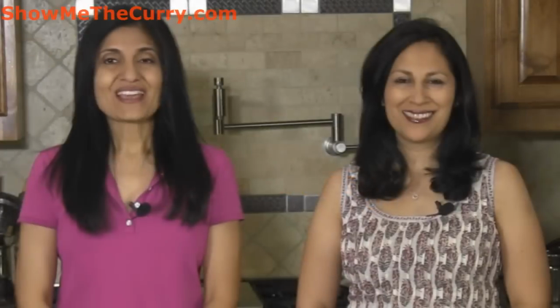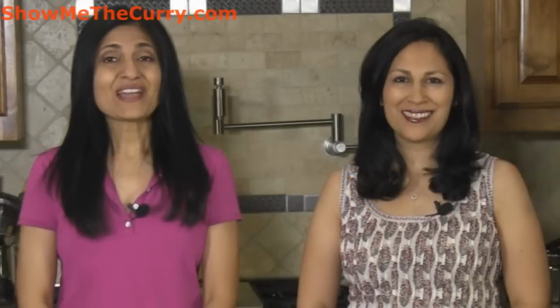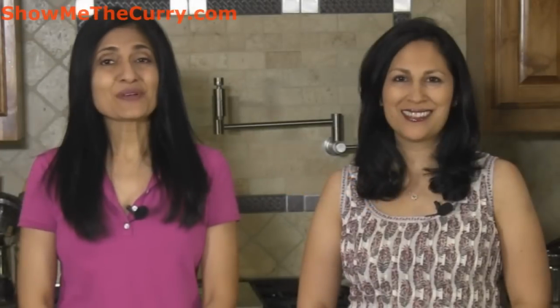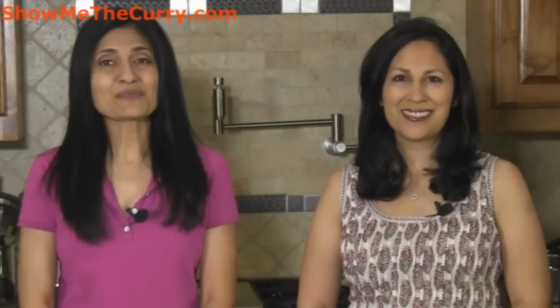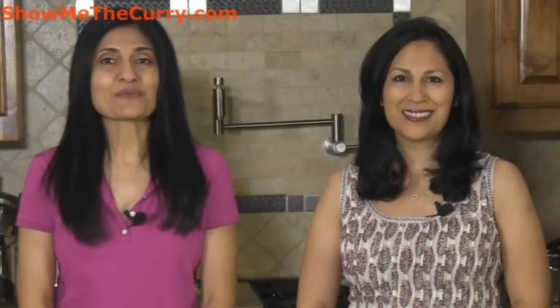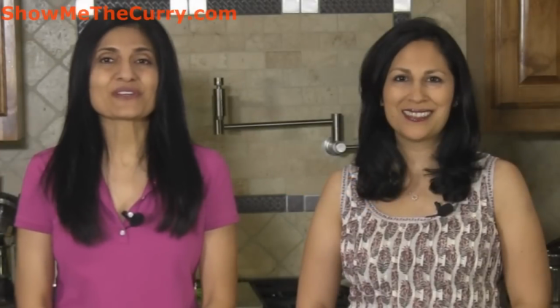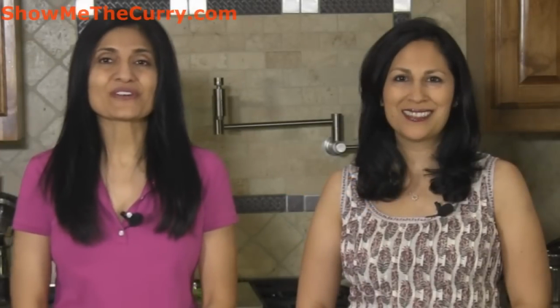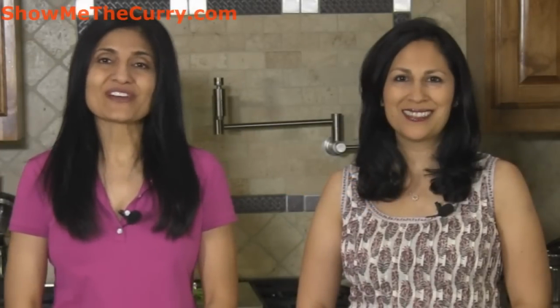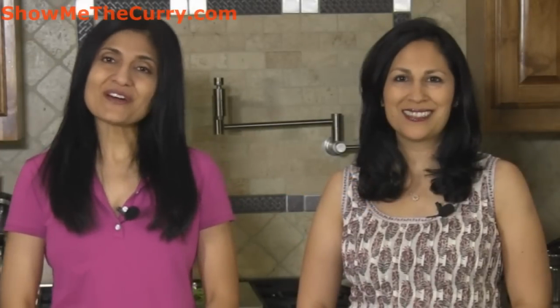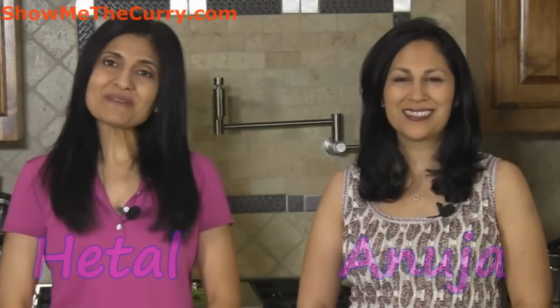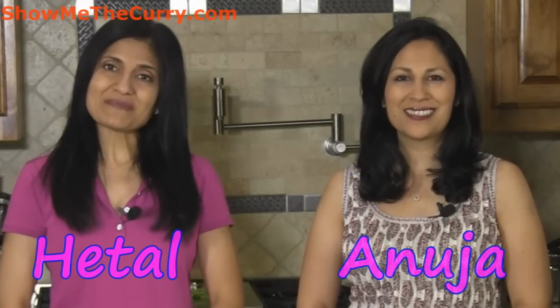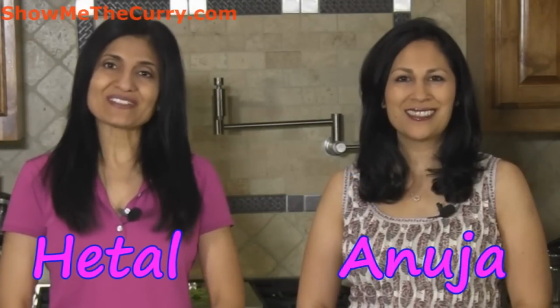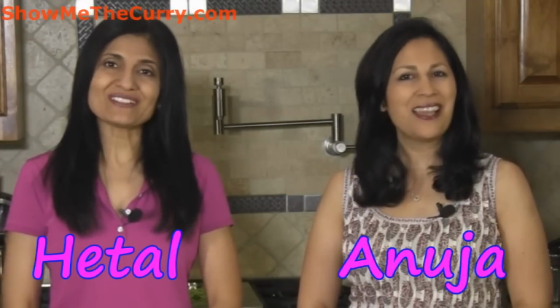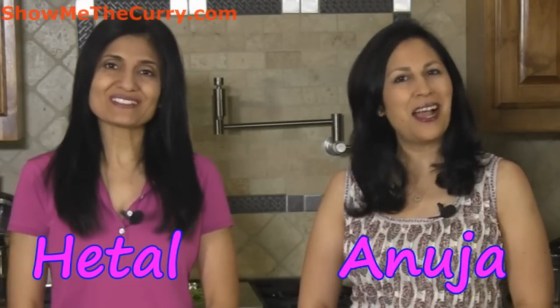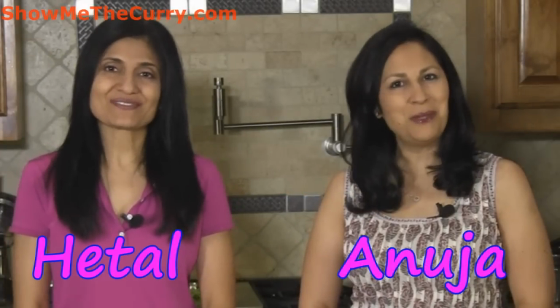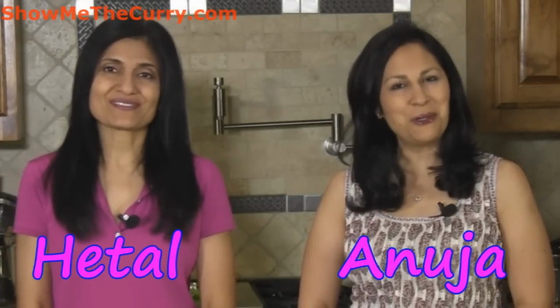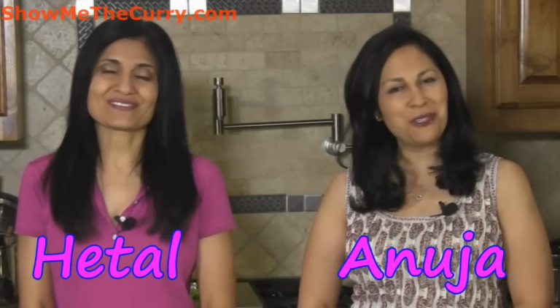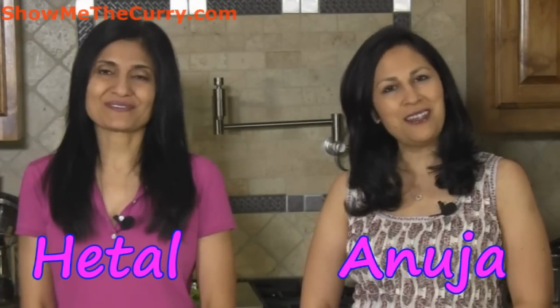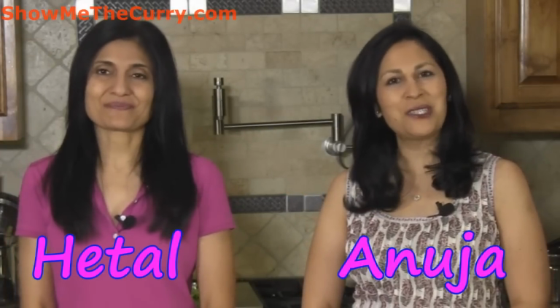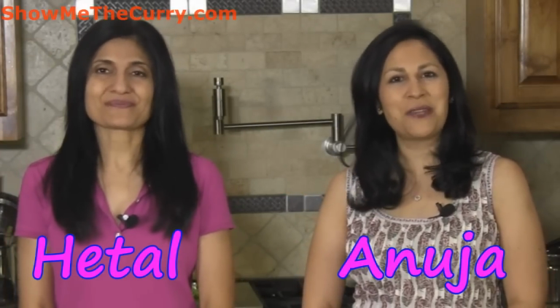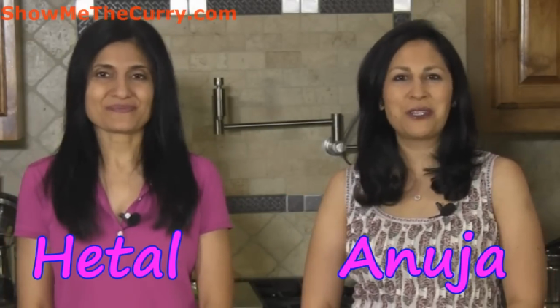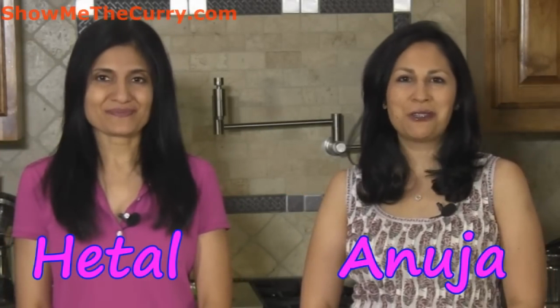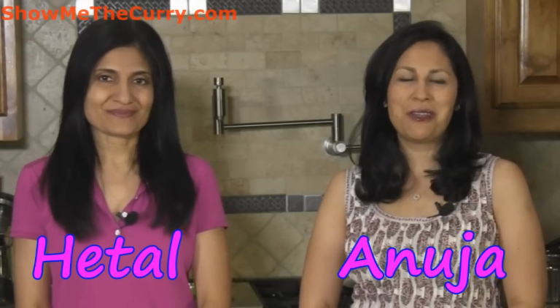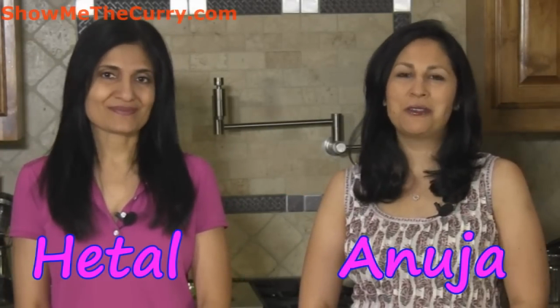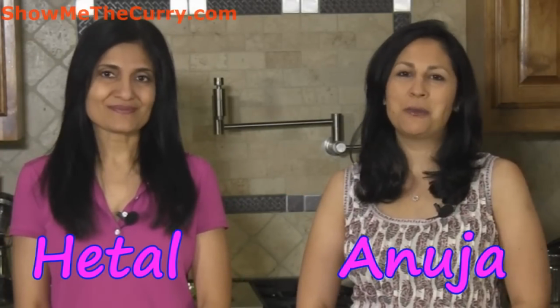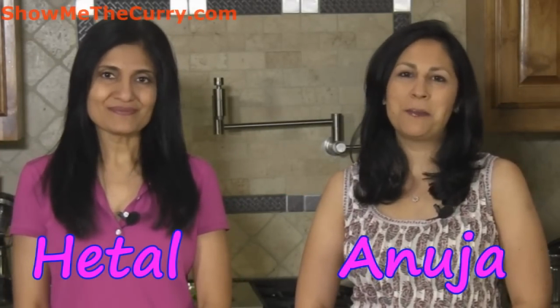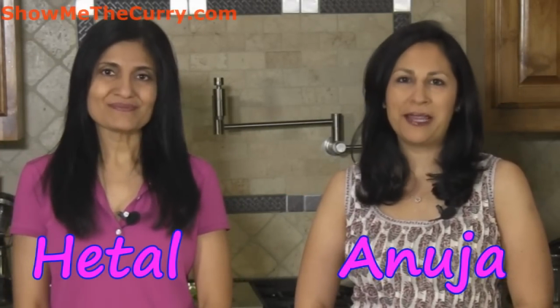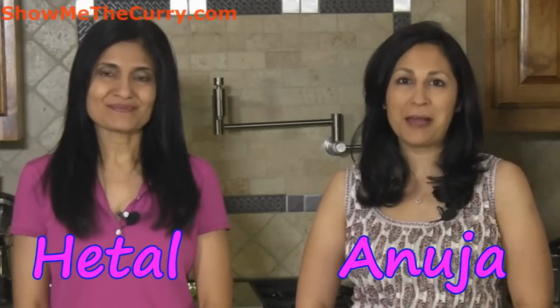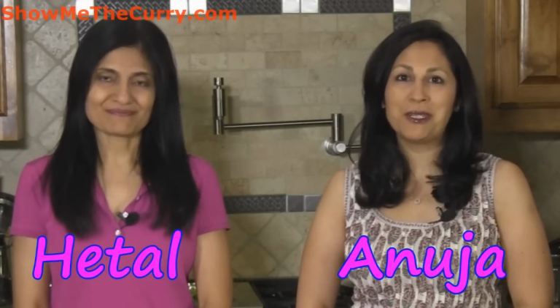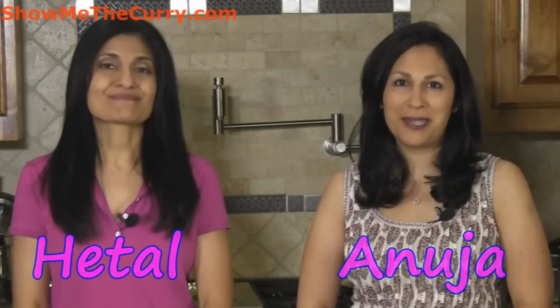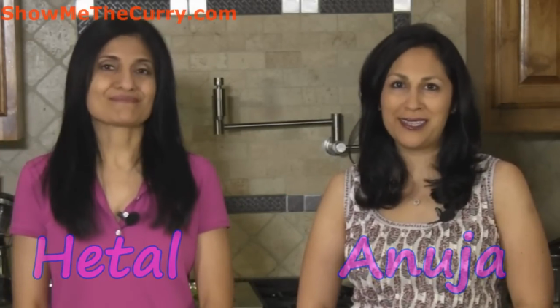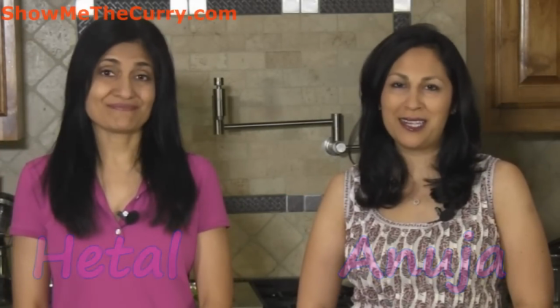Hi, welcome to ShowMeTheCurry.com. I'm Hippal. I'm Anuja and today I'm going to show you how to make pineapple raita.